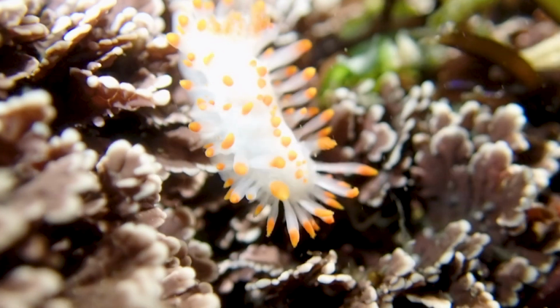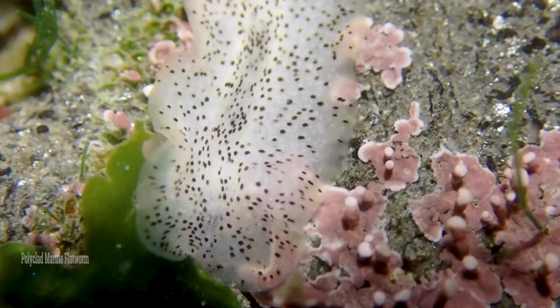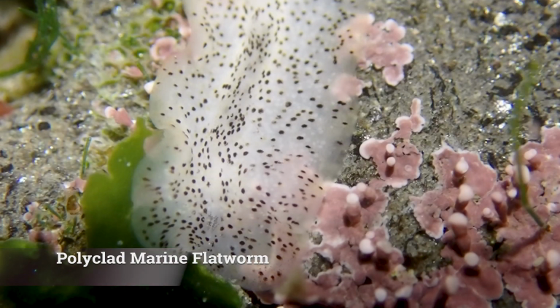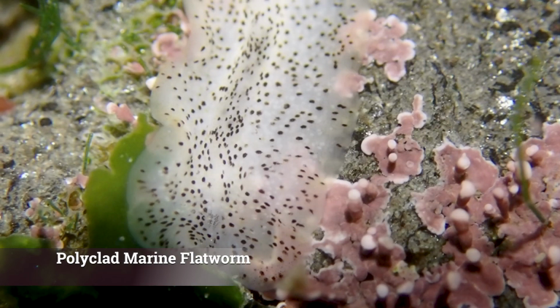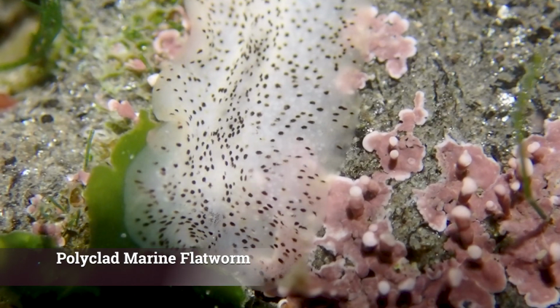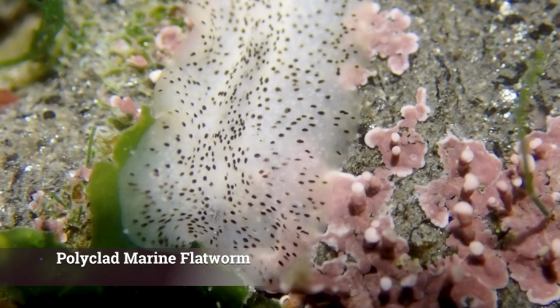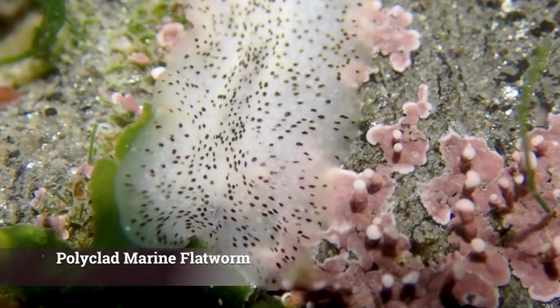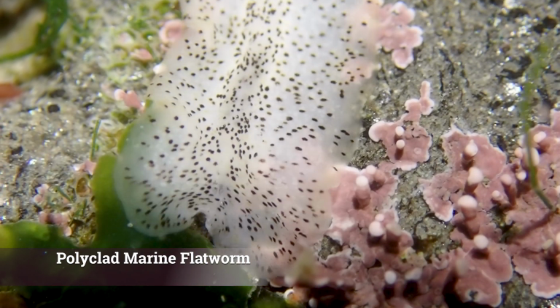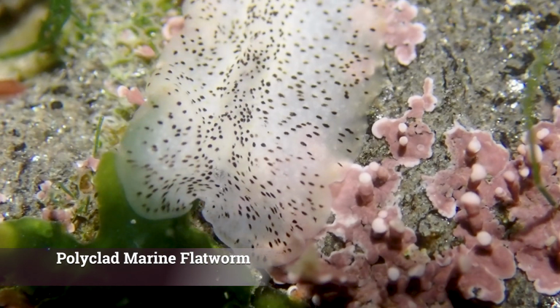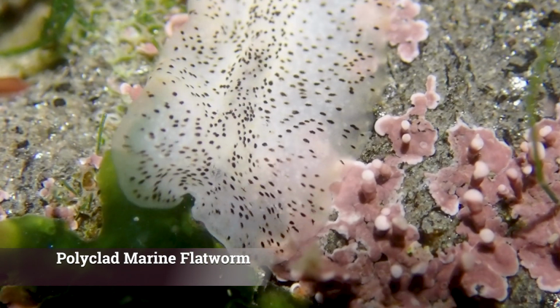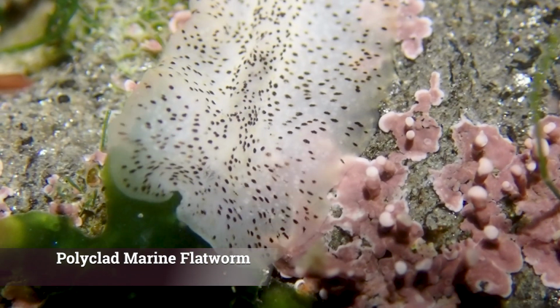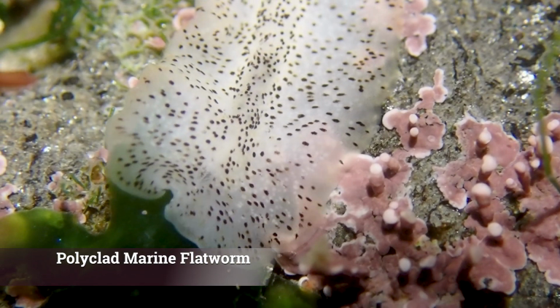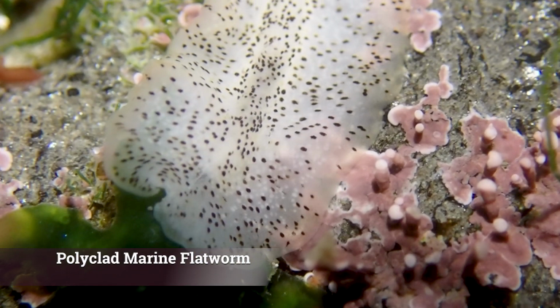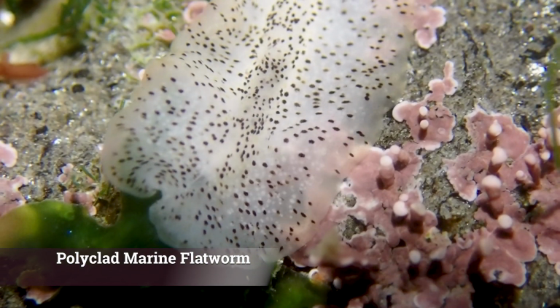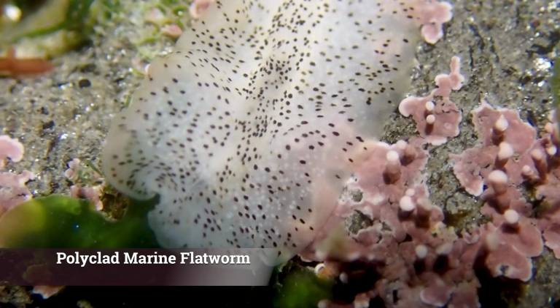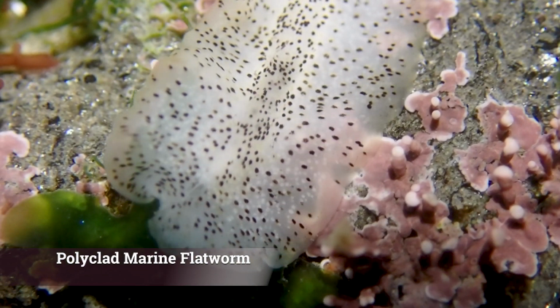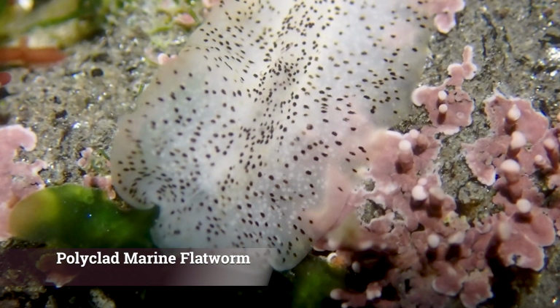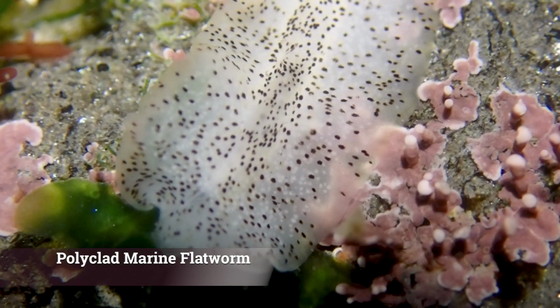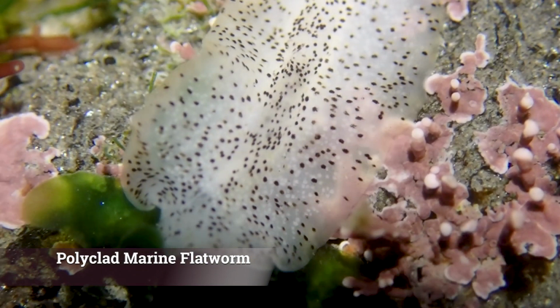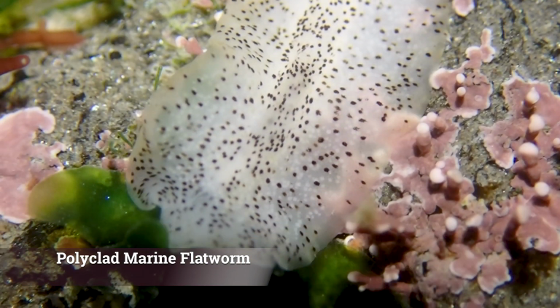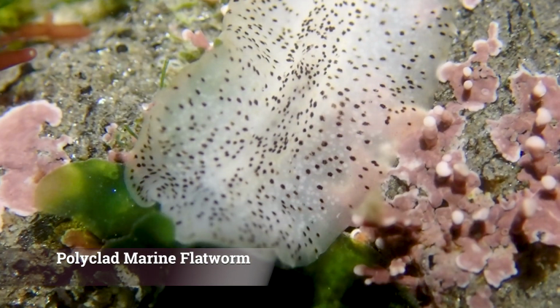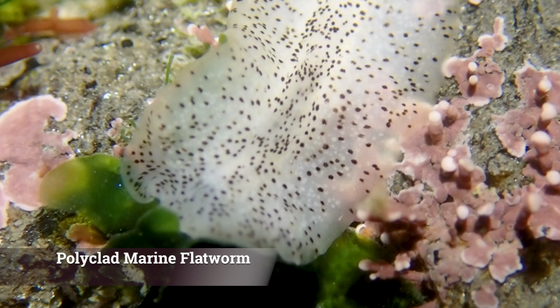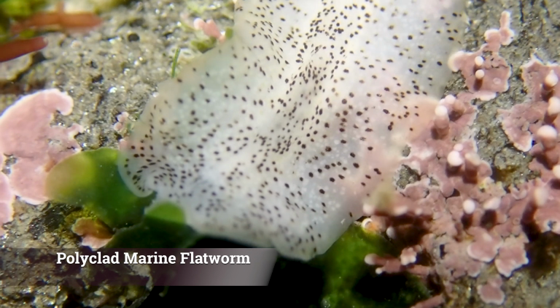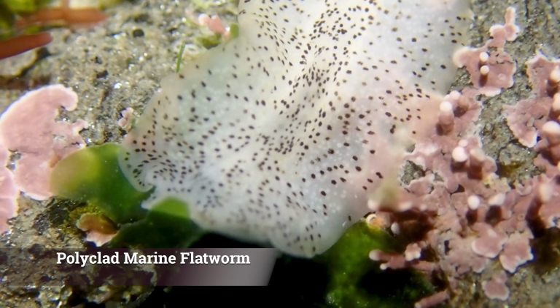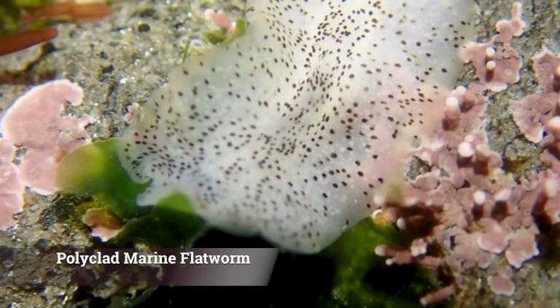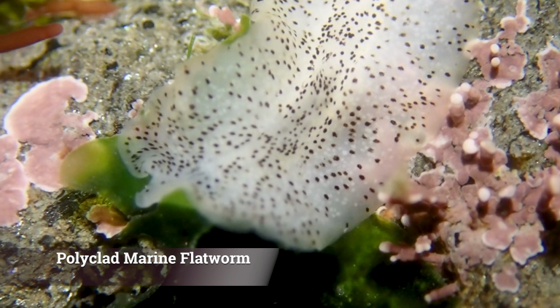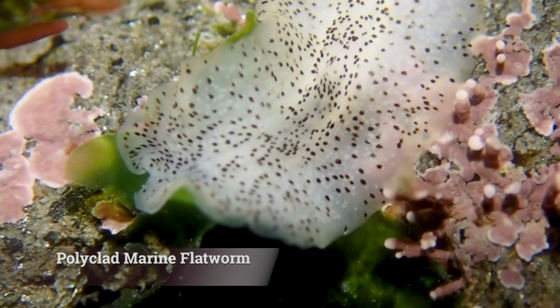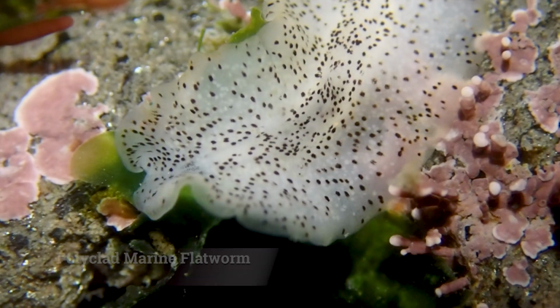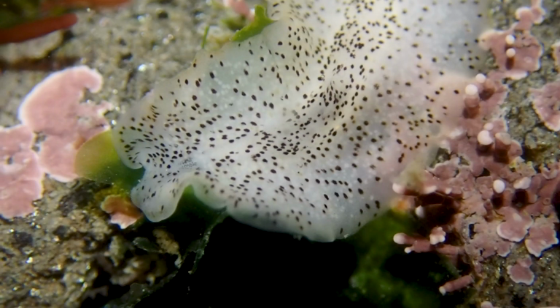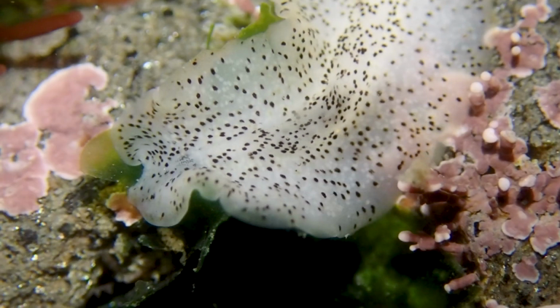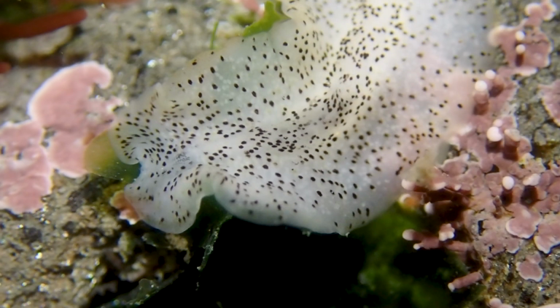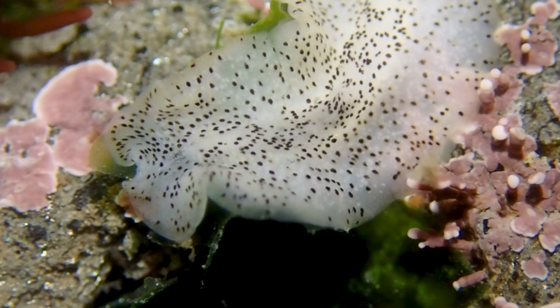Then there were these wiggly little marine flatworms that we couldn't identify, but they could be Enchiridium punctatum.